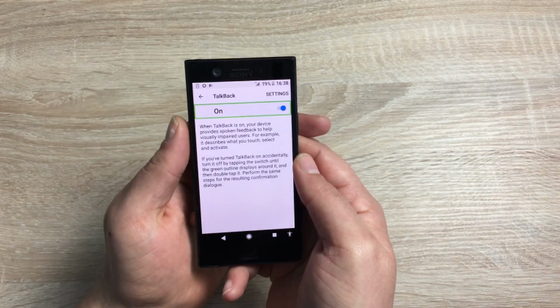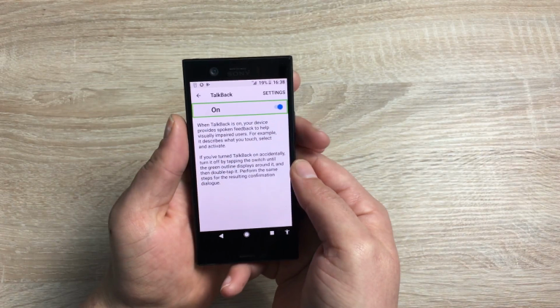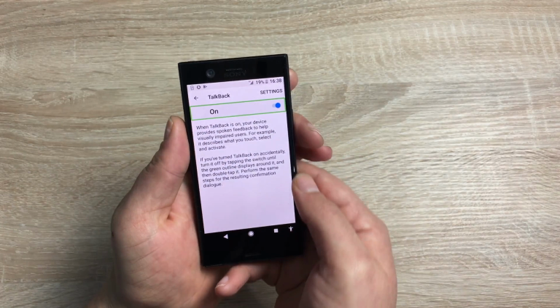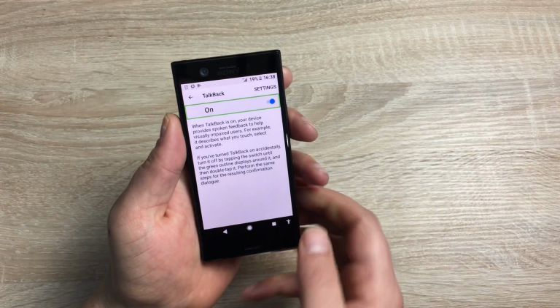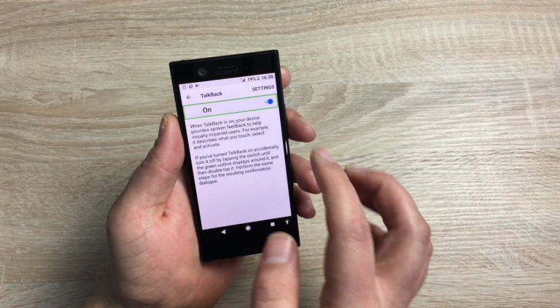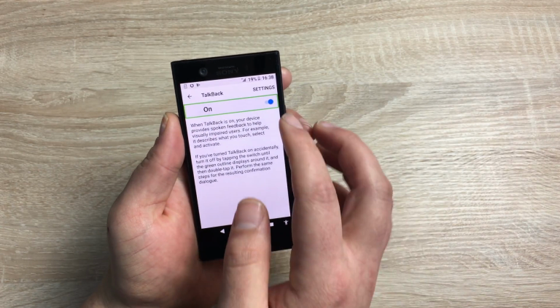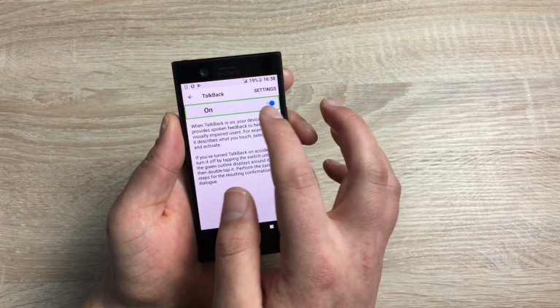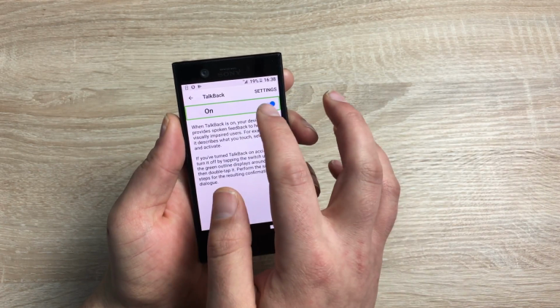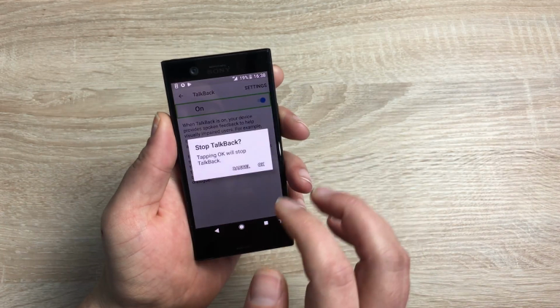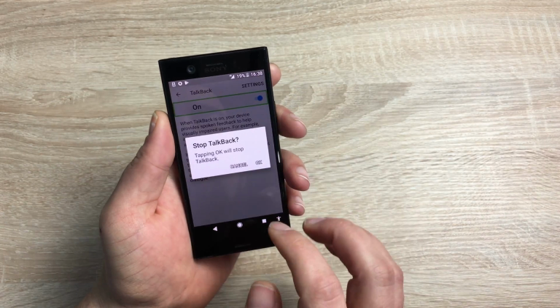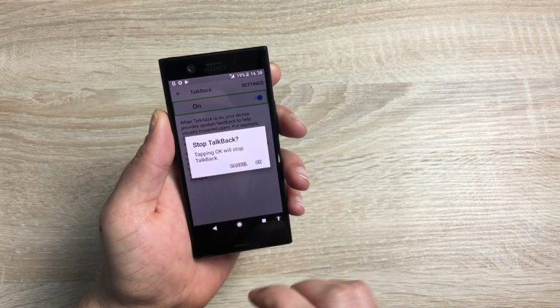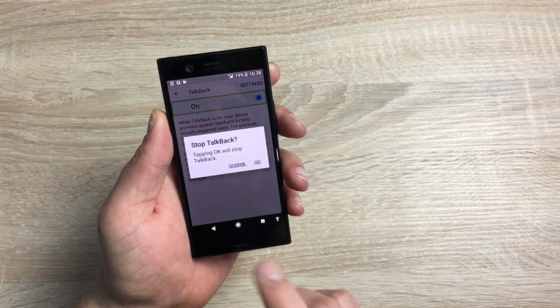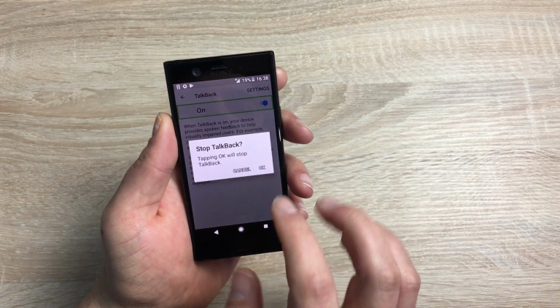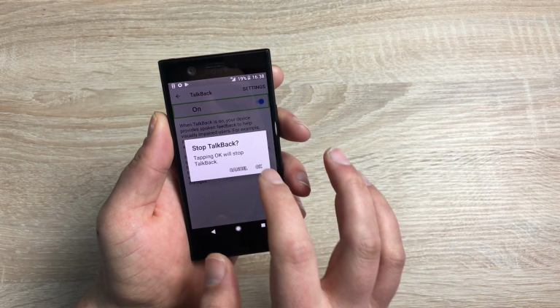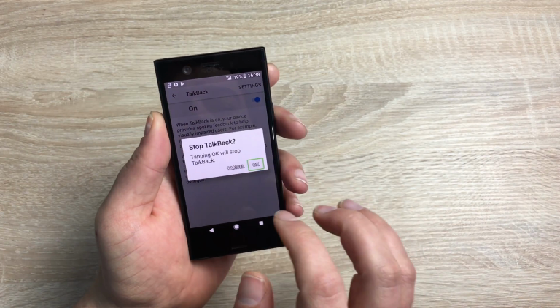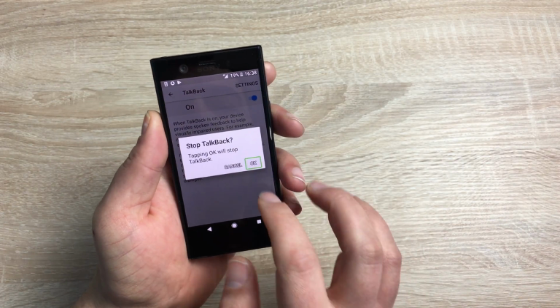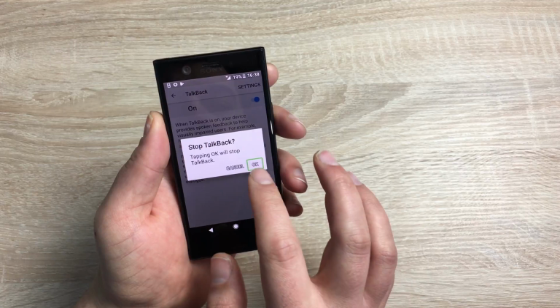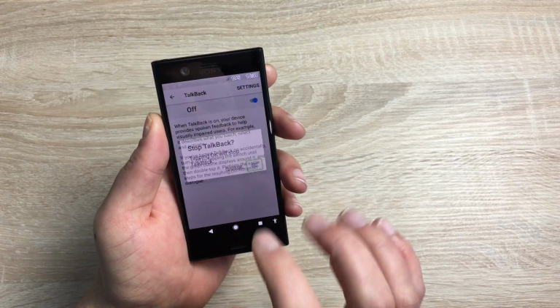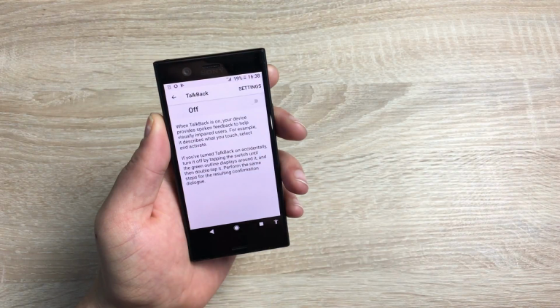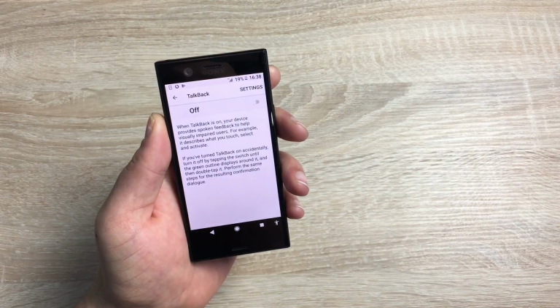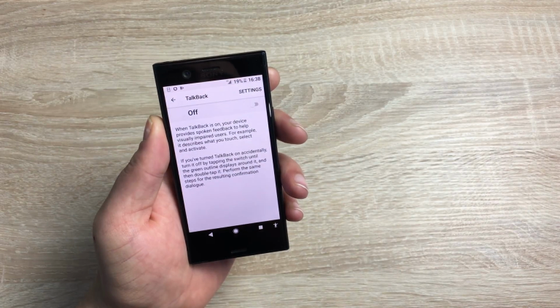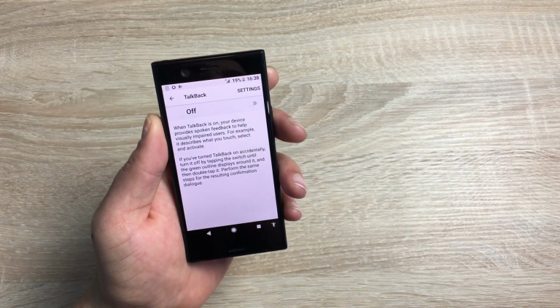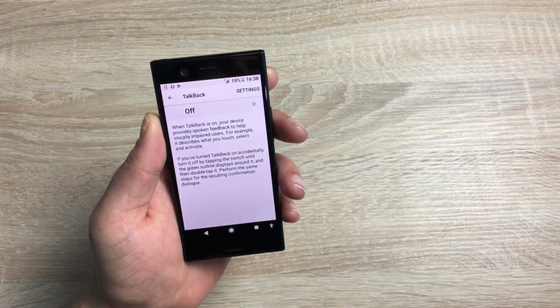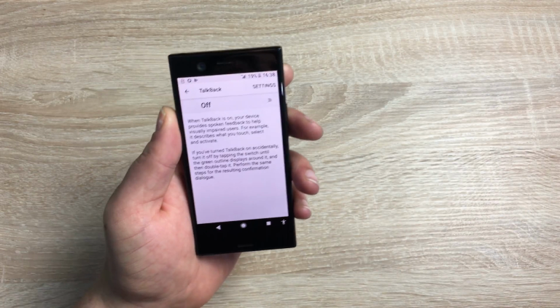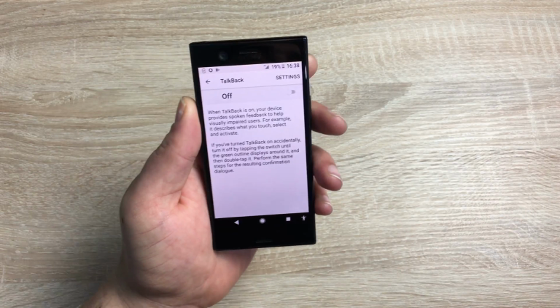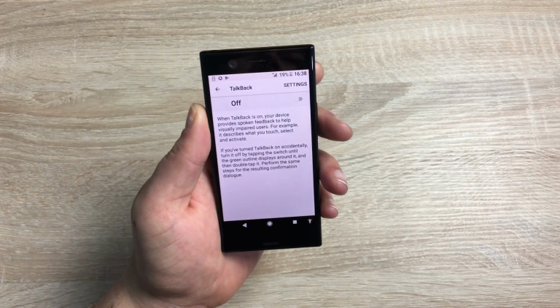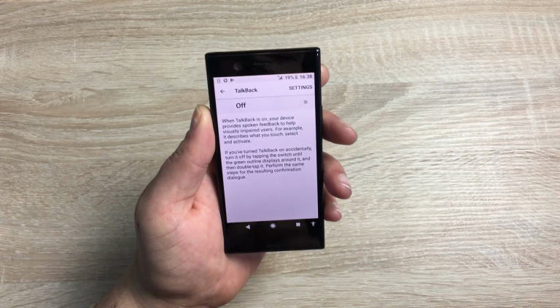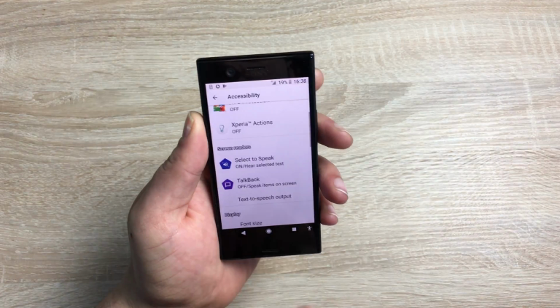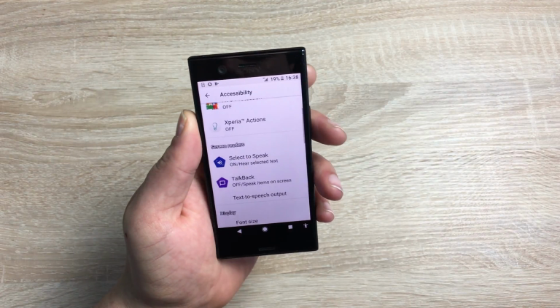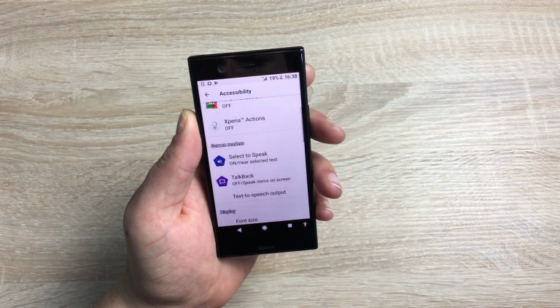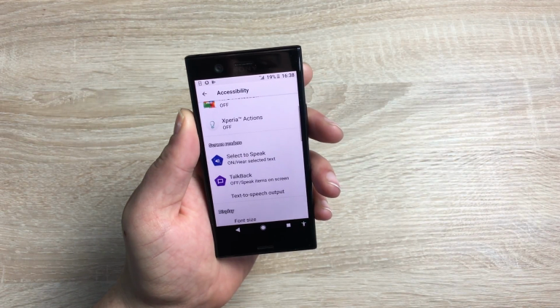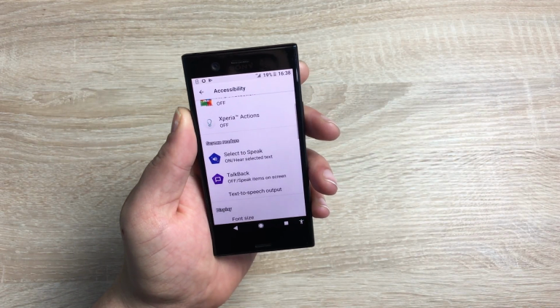If you want an action to happen, highlight the item and double tap. Double tap and this will perform the action for you. So you can come out of TalkBack that way.